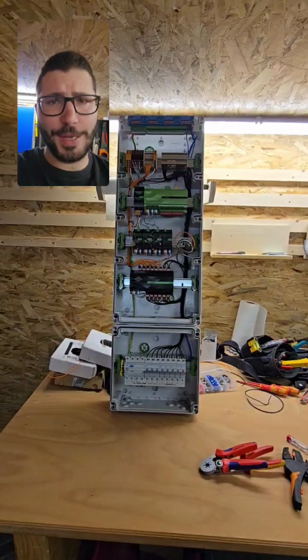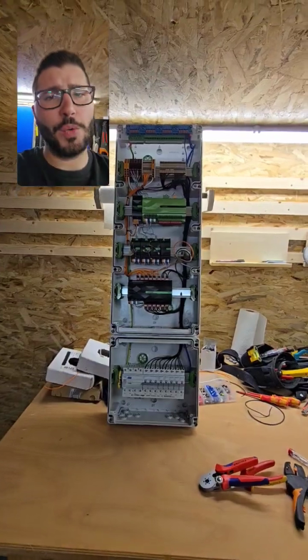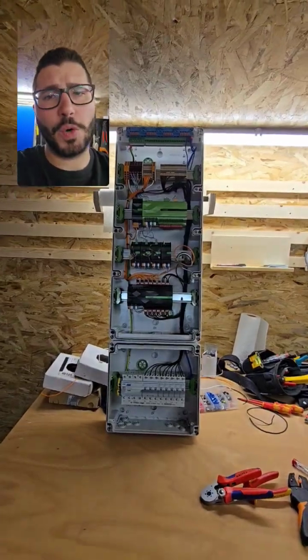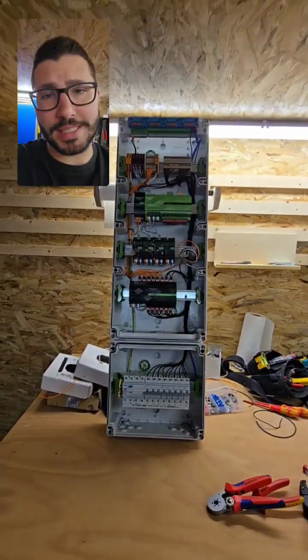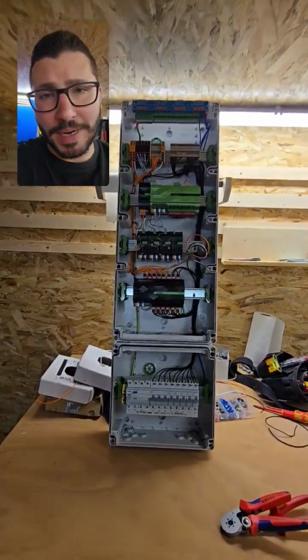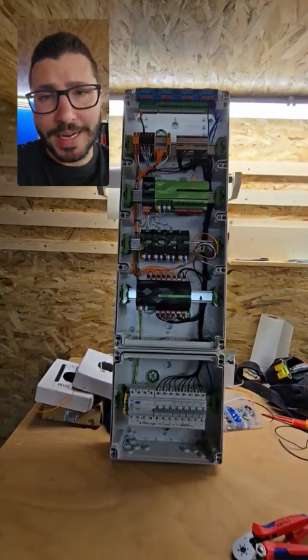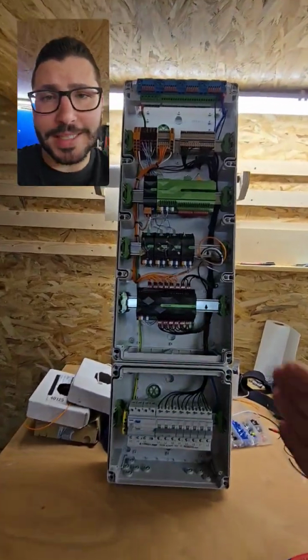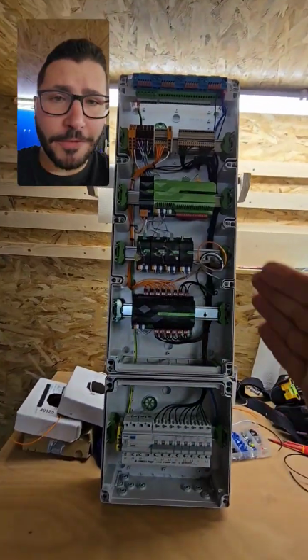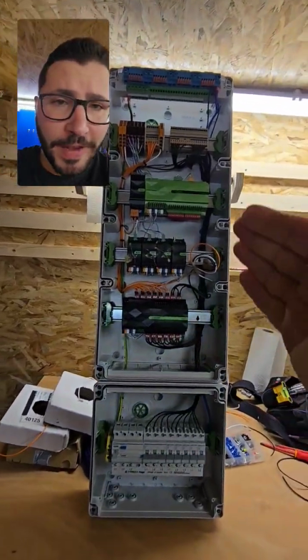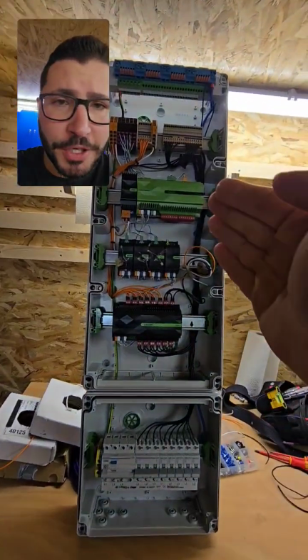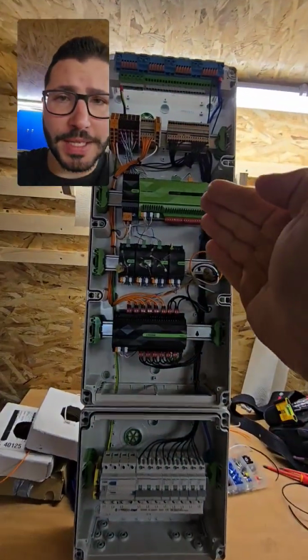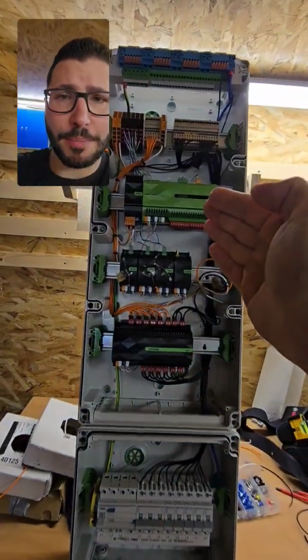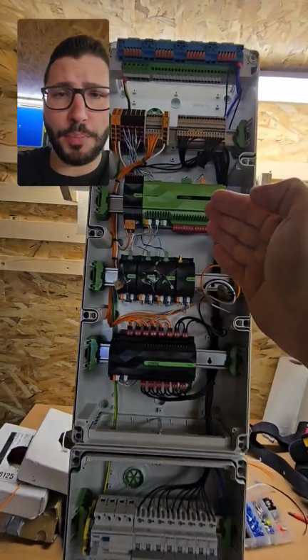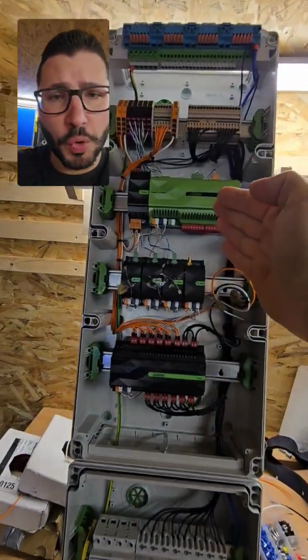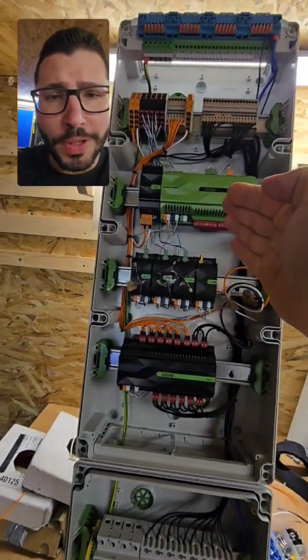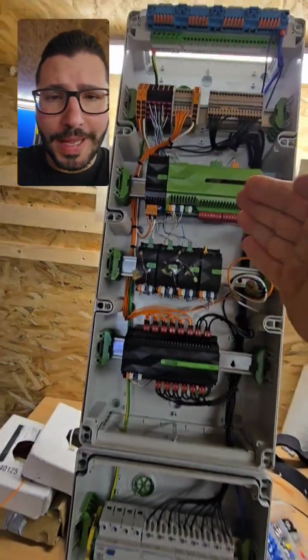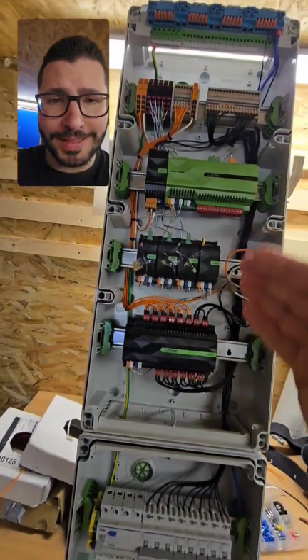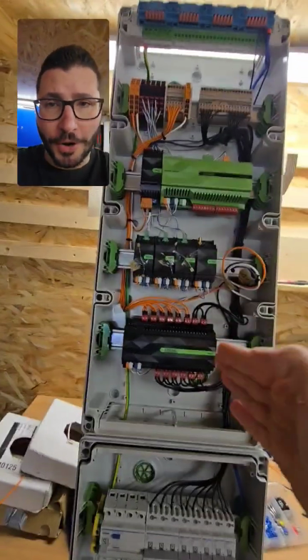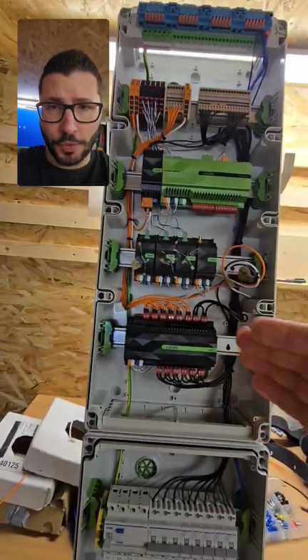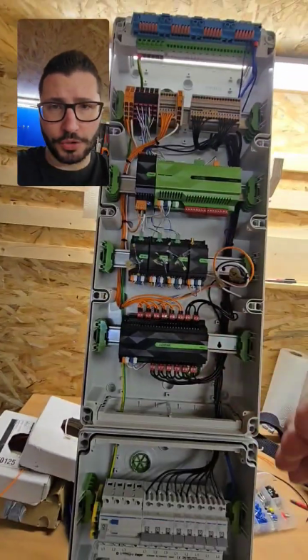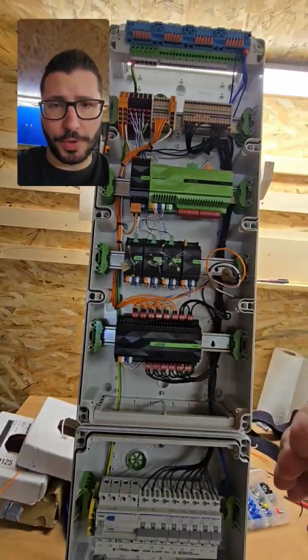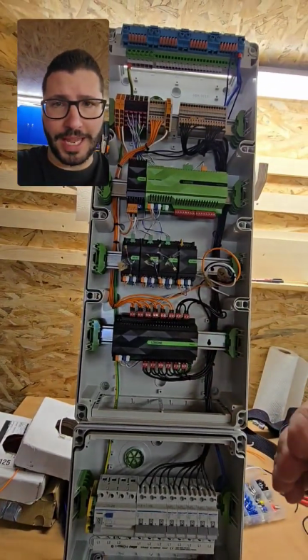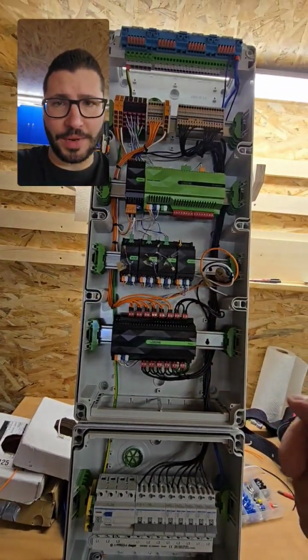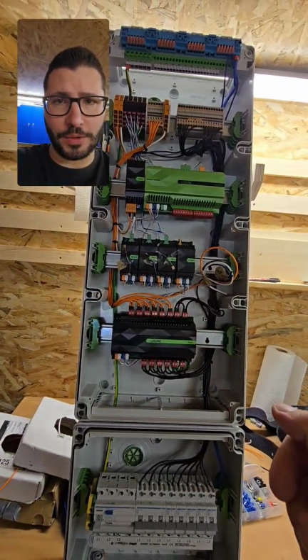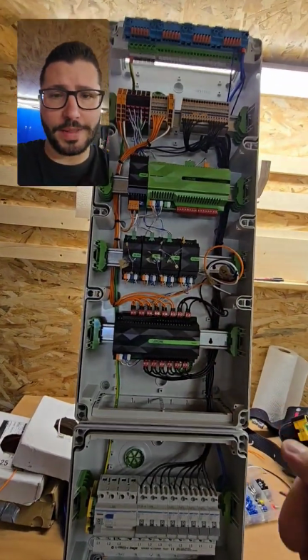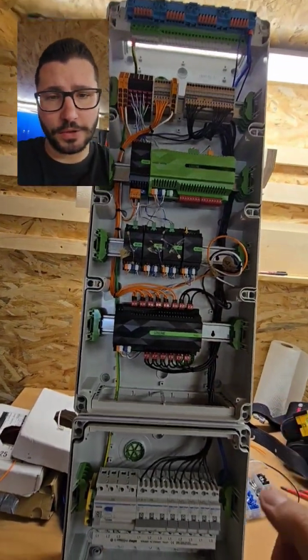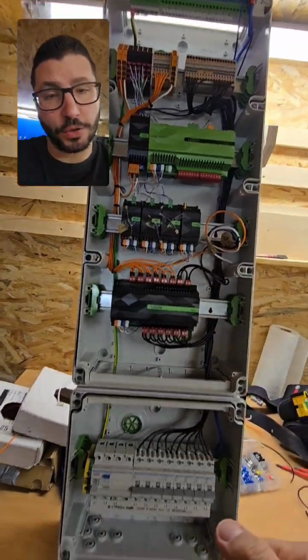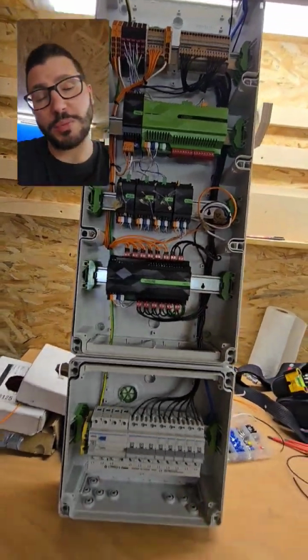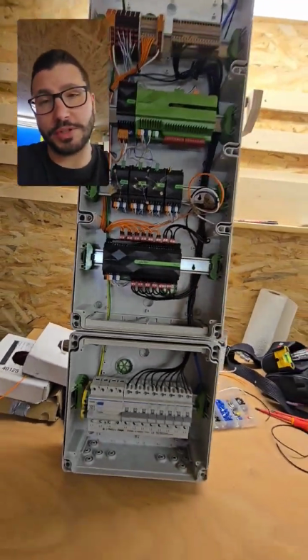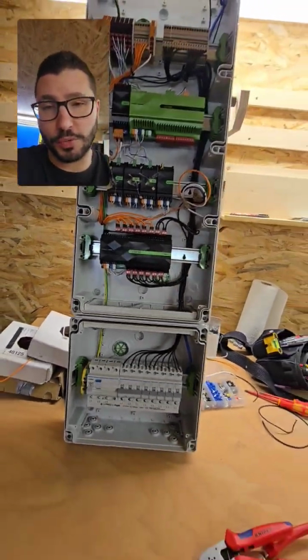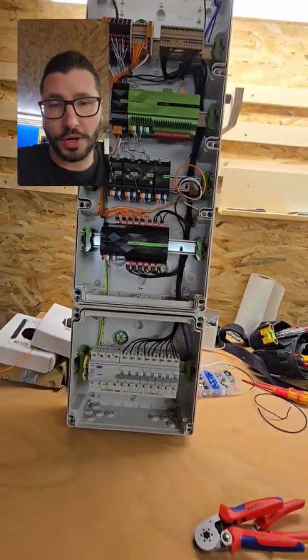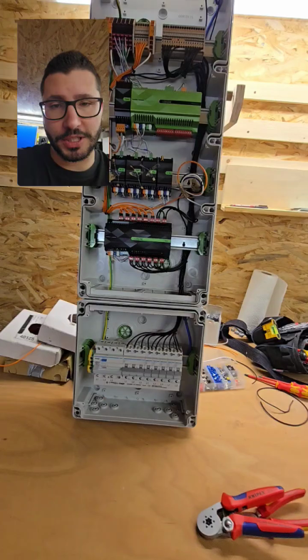What is up my guys? I finished the pool and garden watering cabinet with Loxone. It will be super awesome.